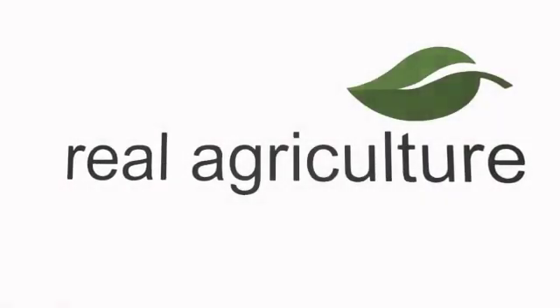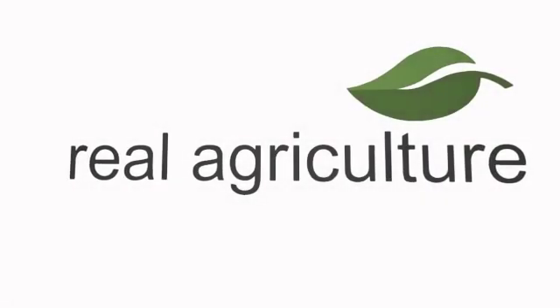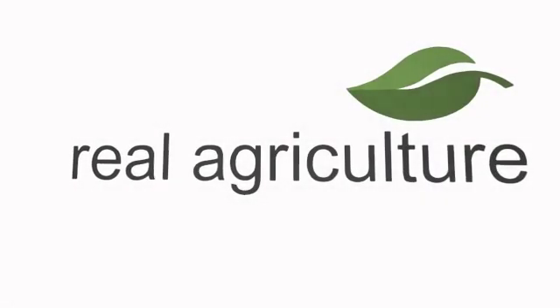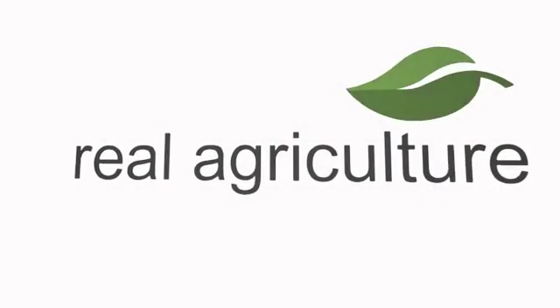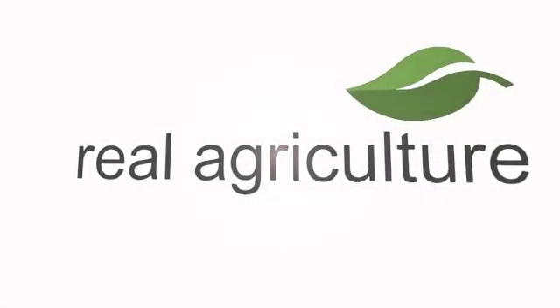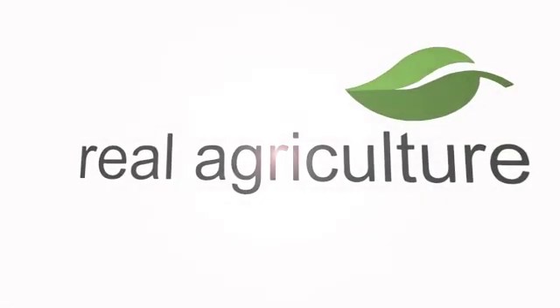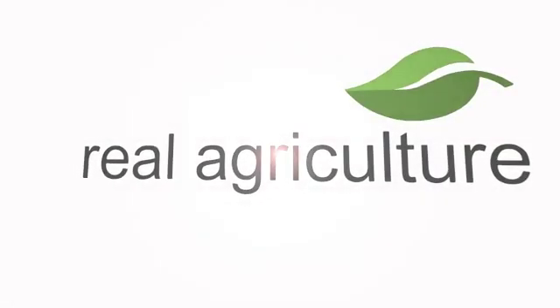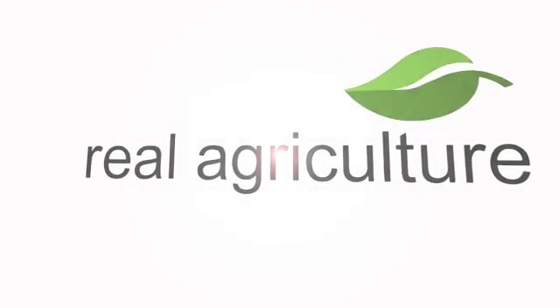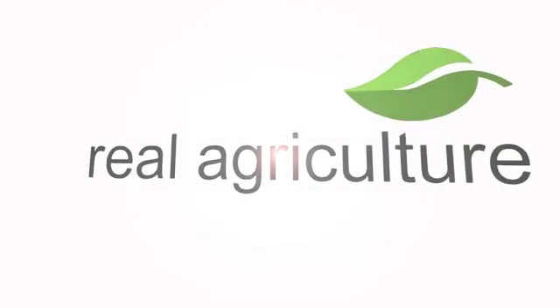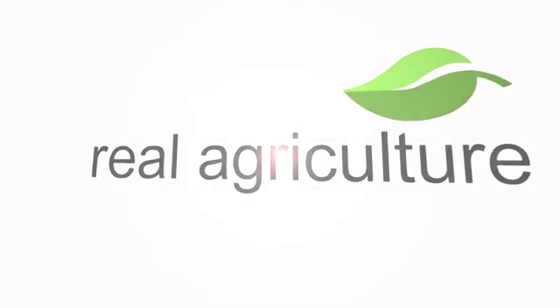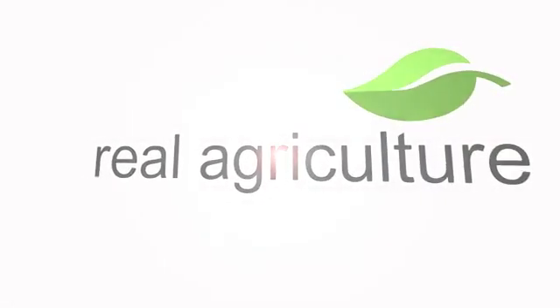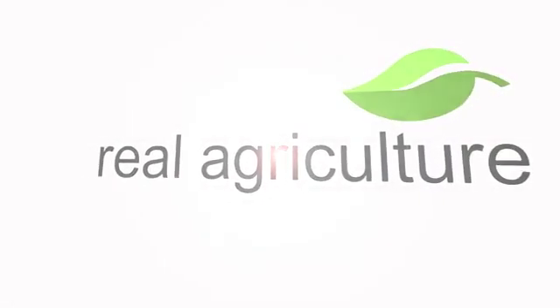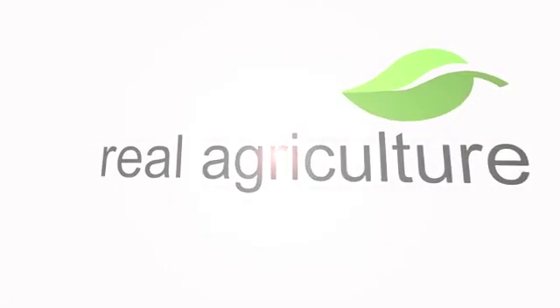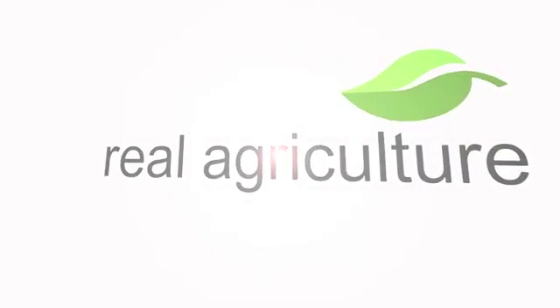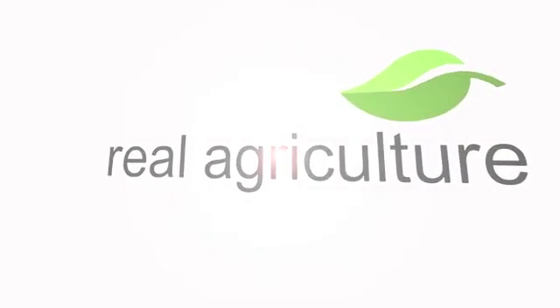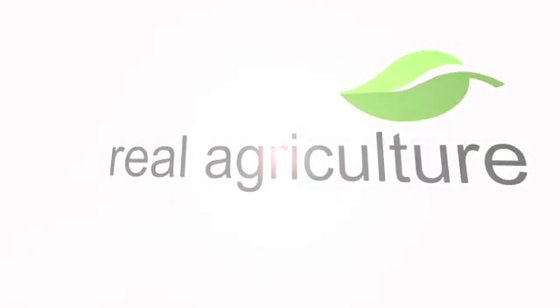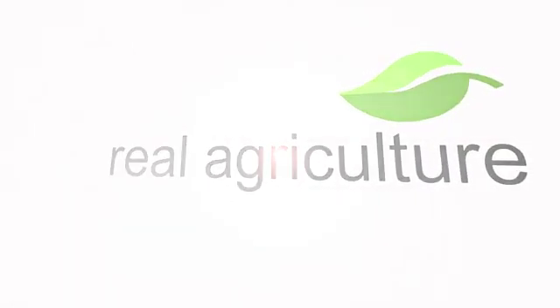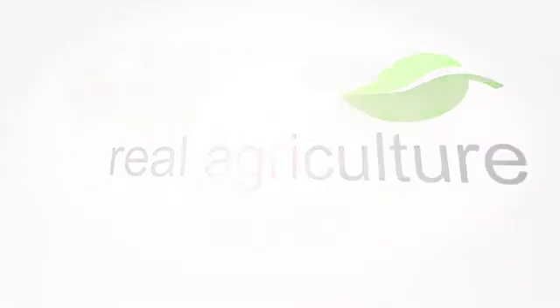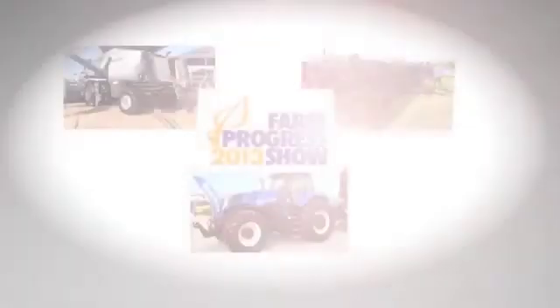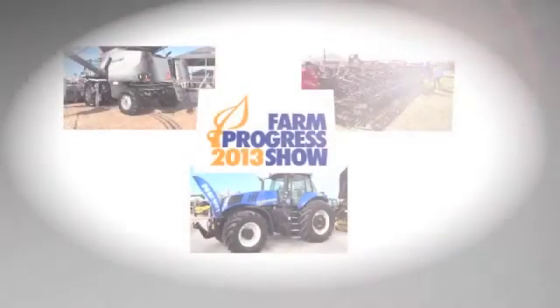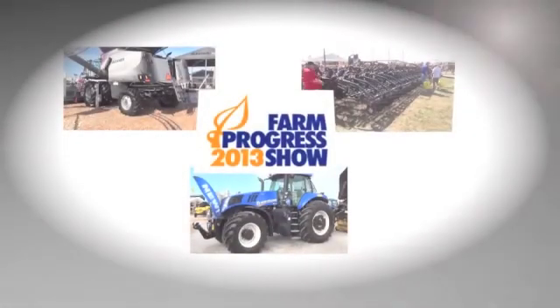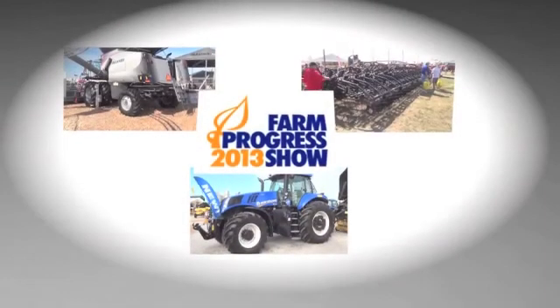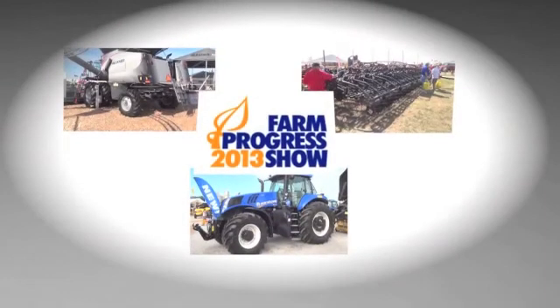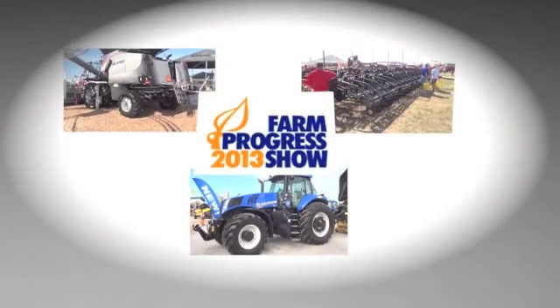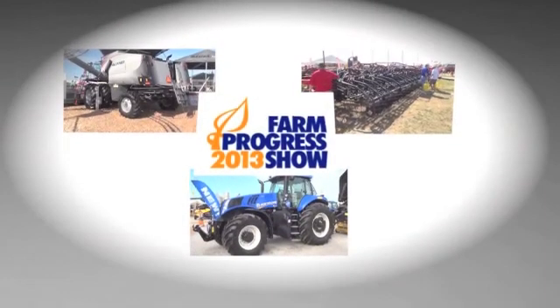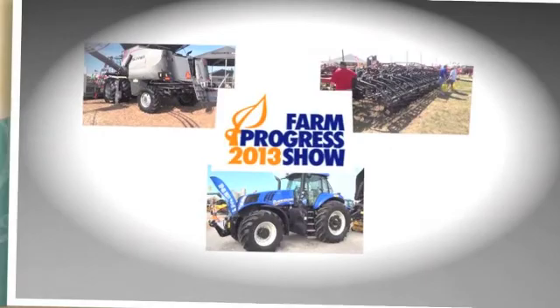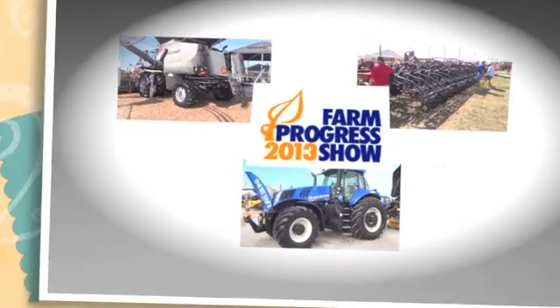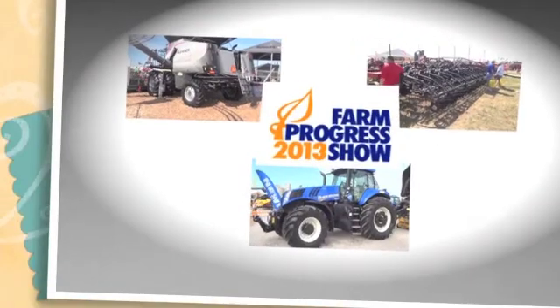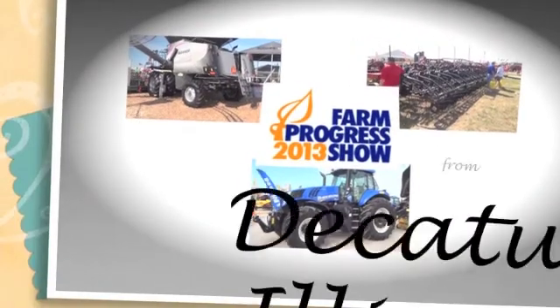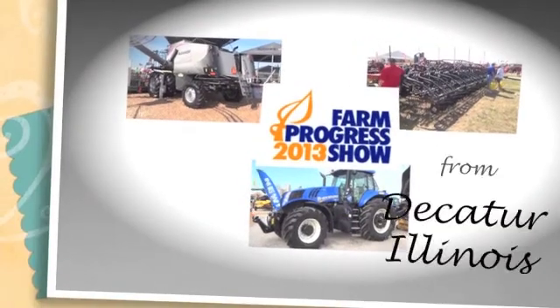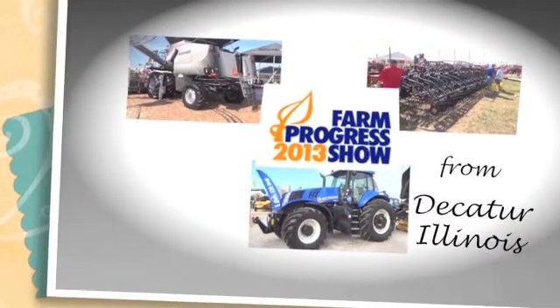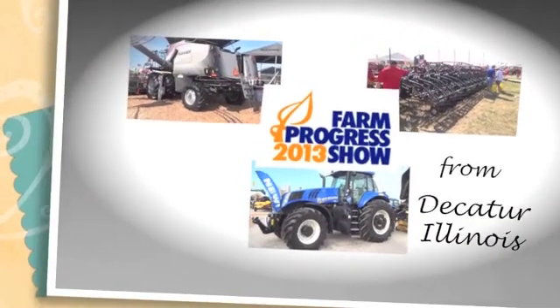RealAgriculture.com is proud to bring you coverage of Farm Progress 2013 from Decatur, Illinois.